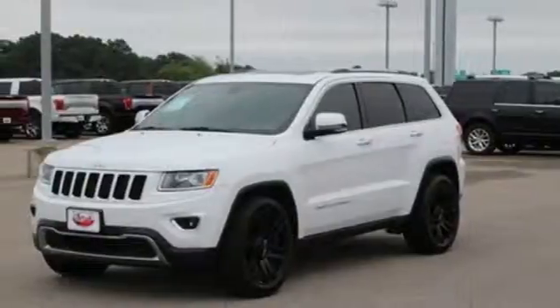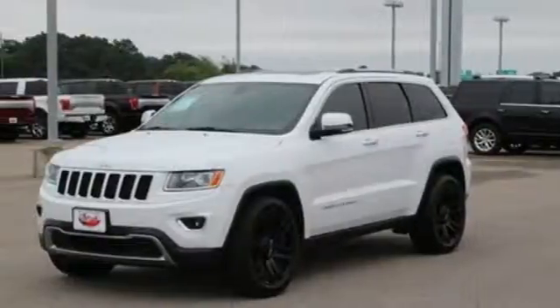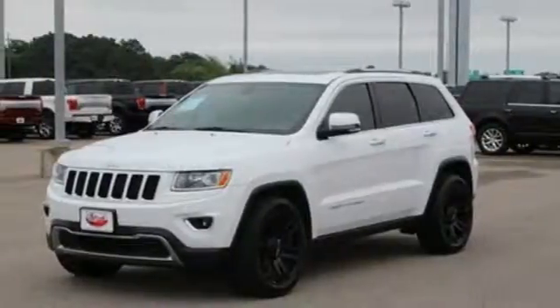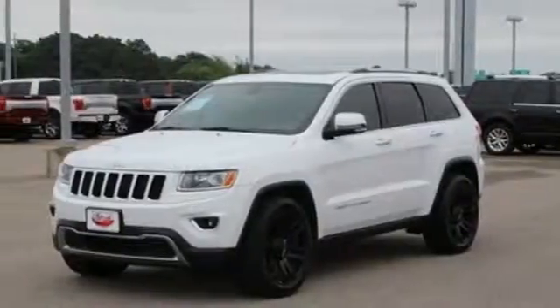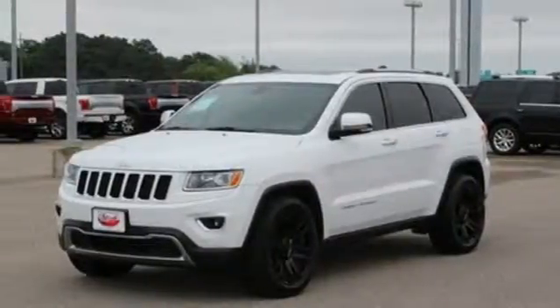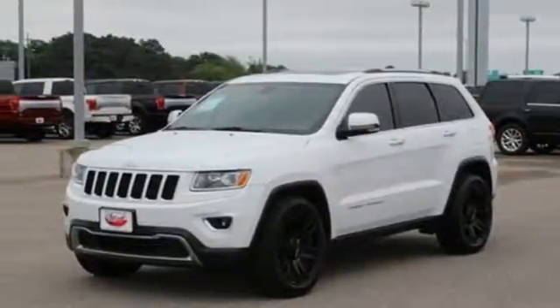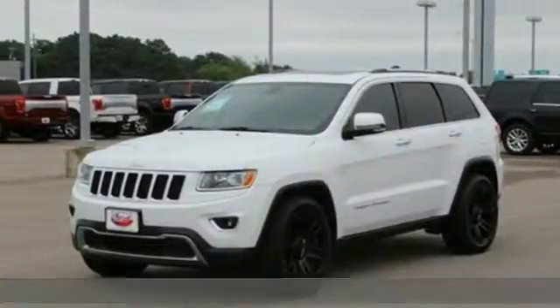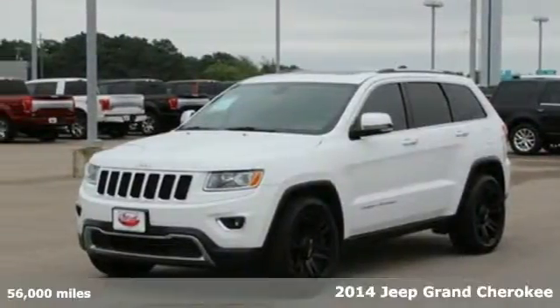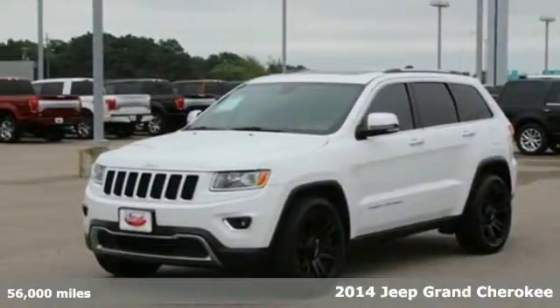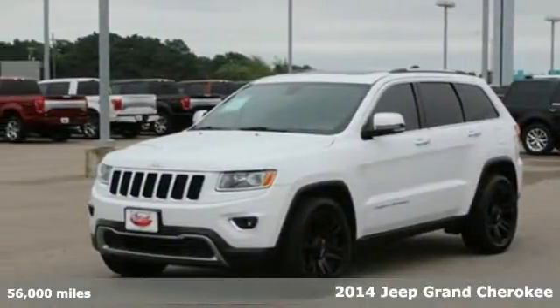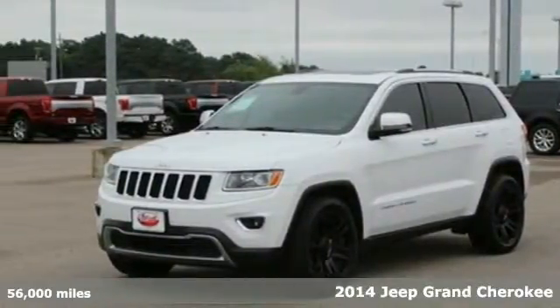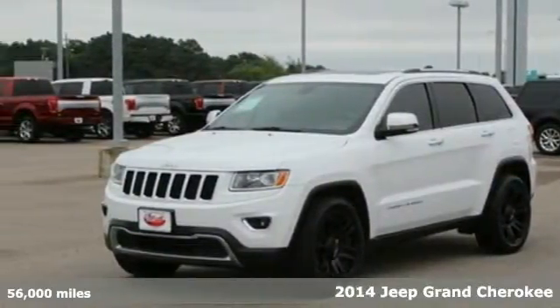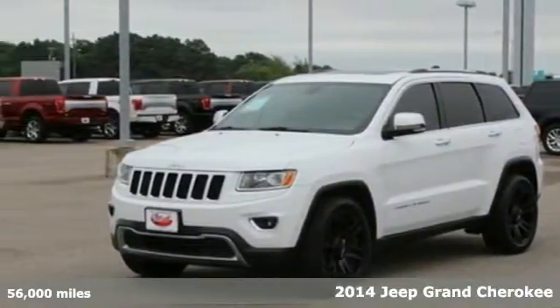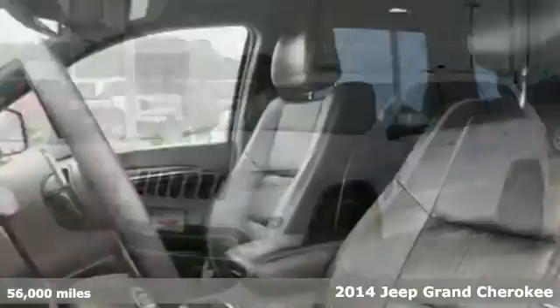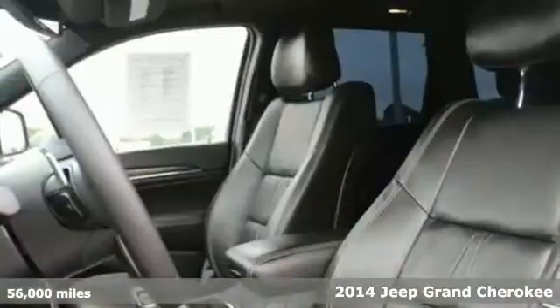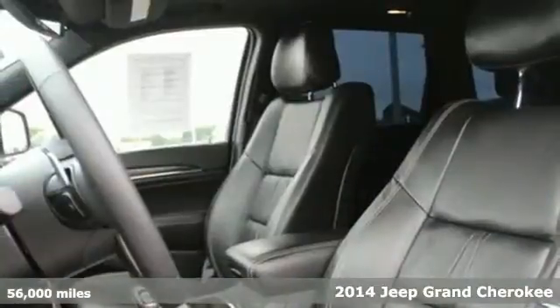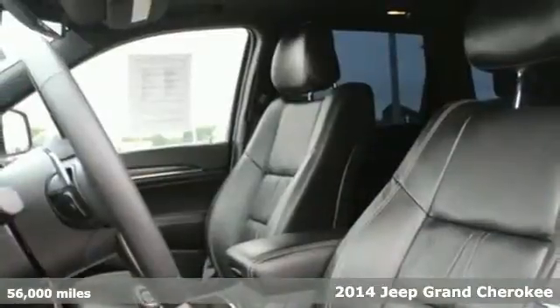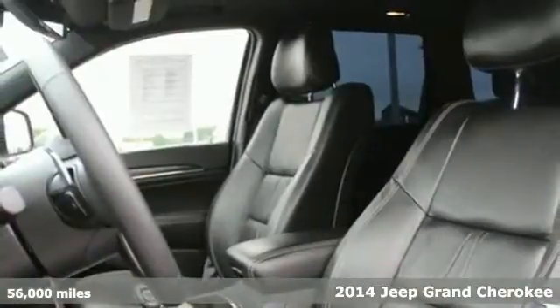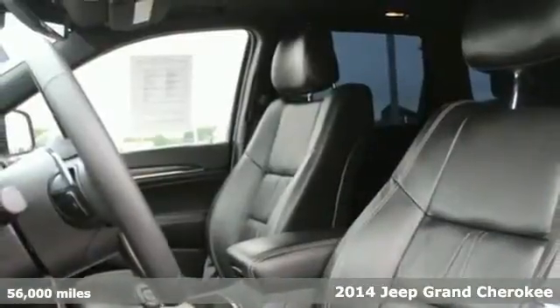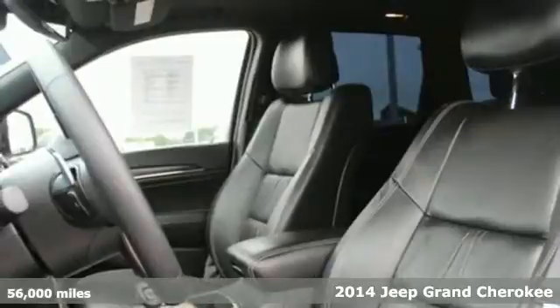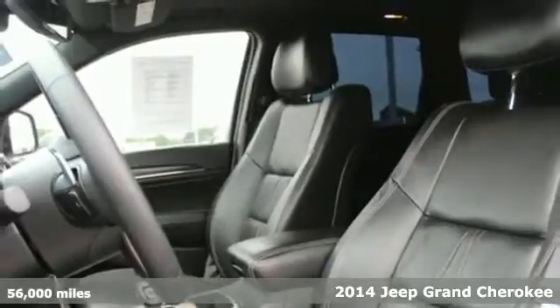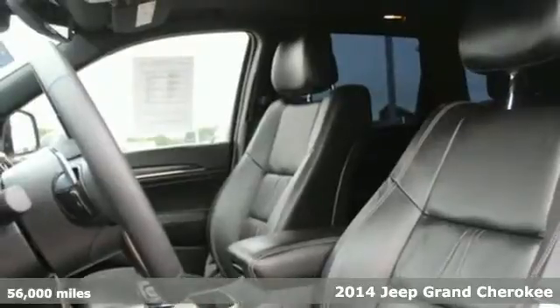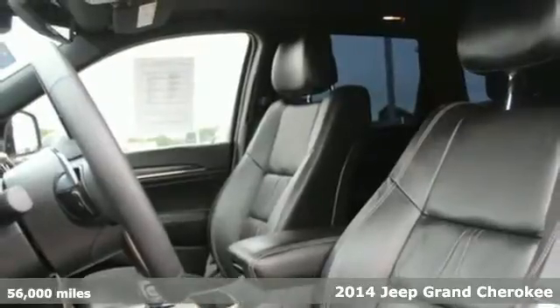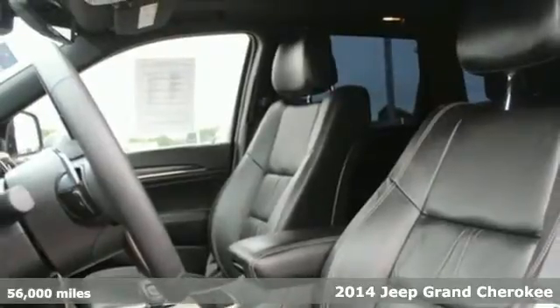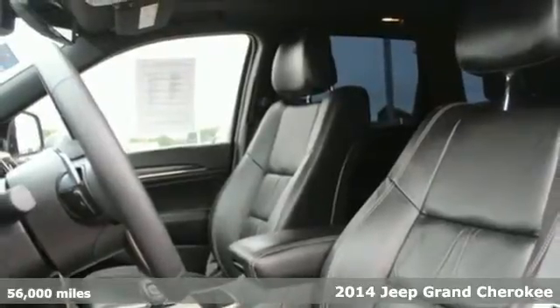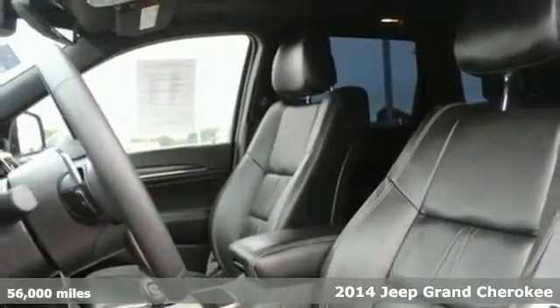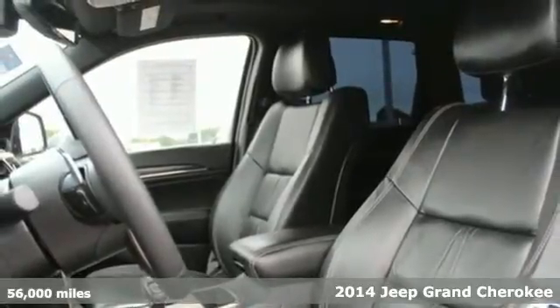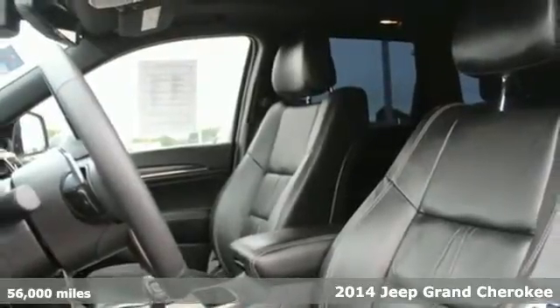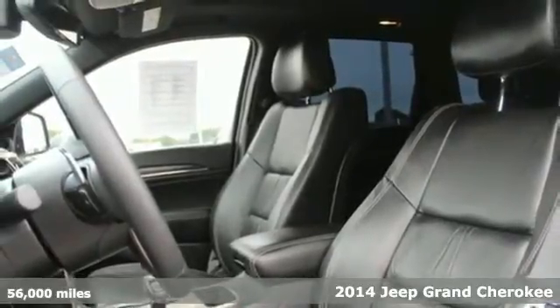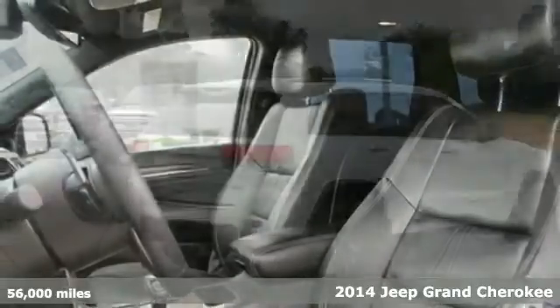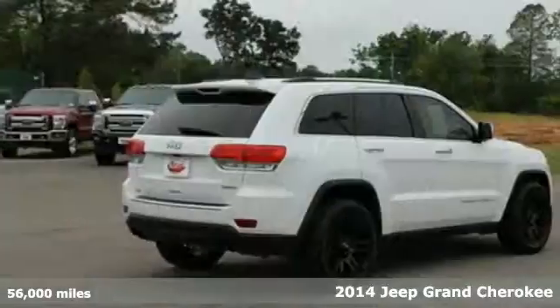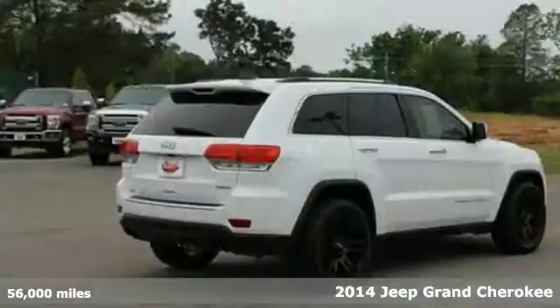Here's a 2014 Jeep Grand Cherokee. Jeep continues to bring you their best efforts with this legendary Grand Cherokee.